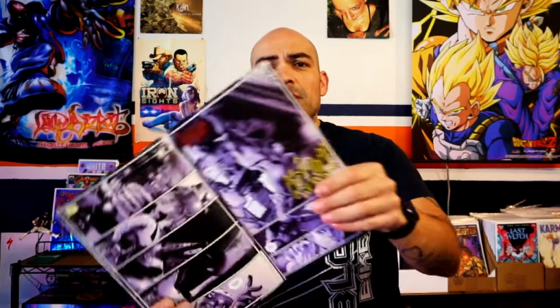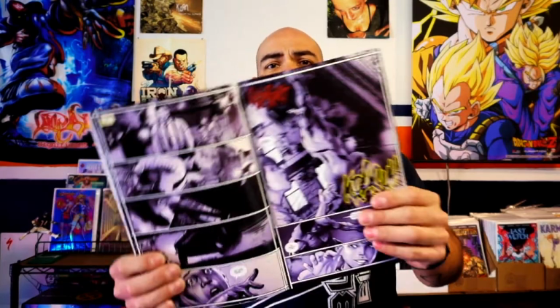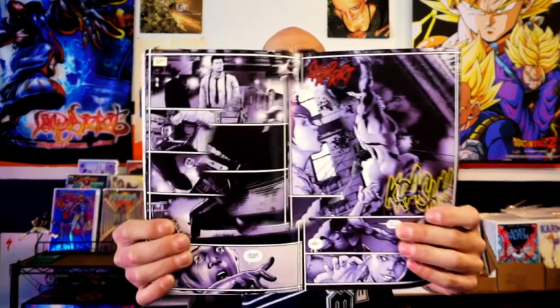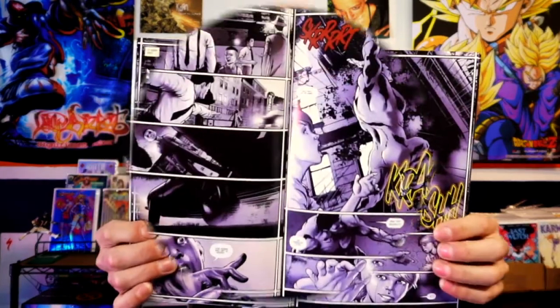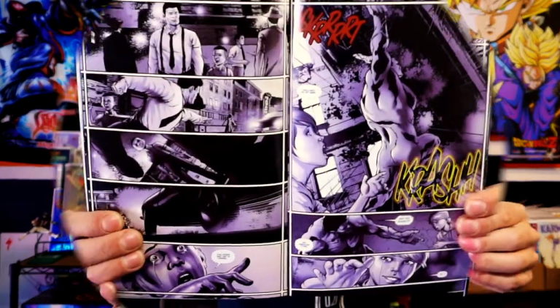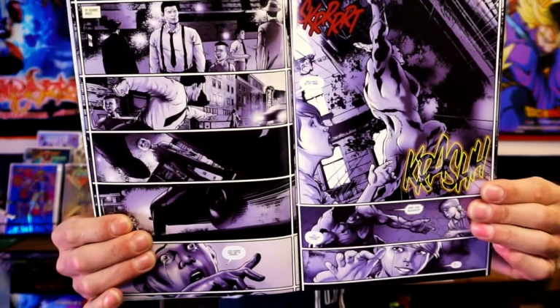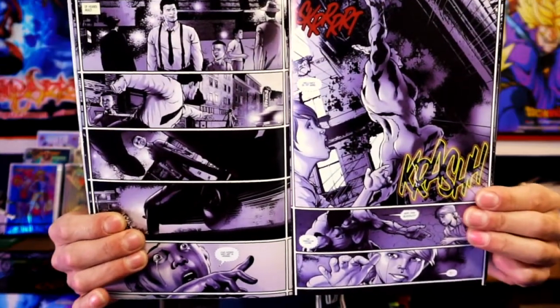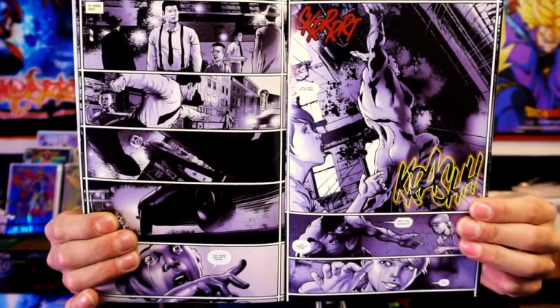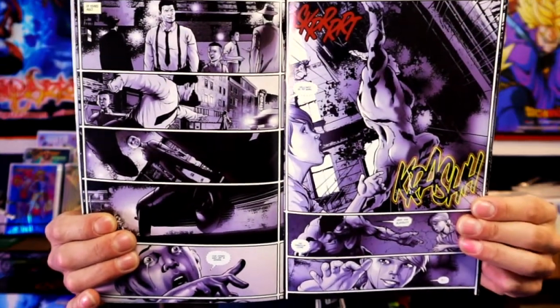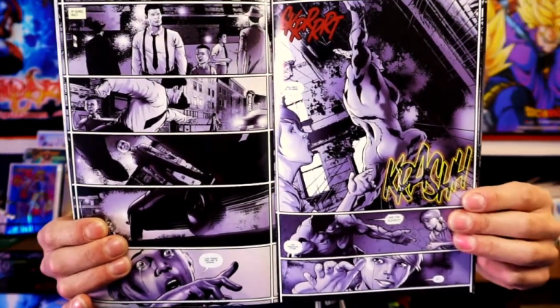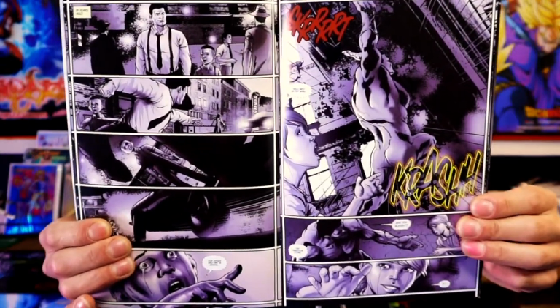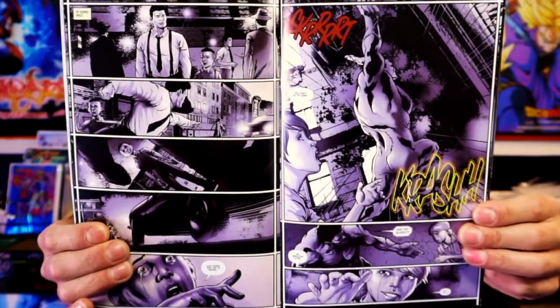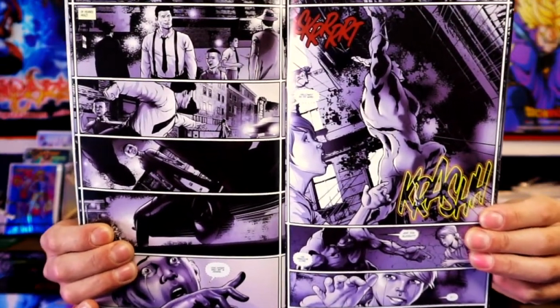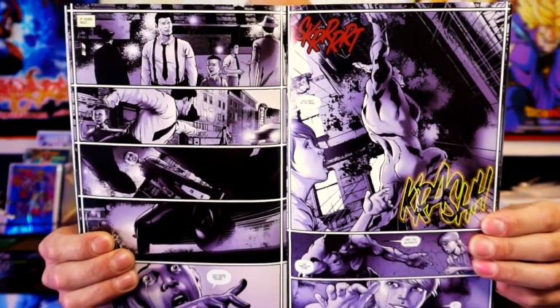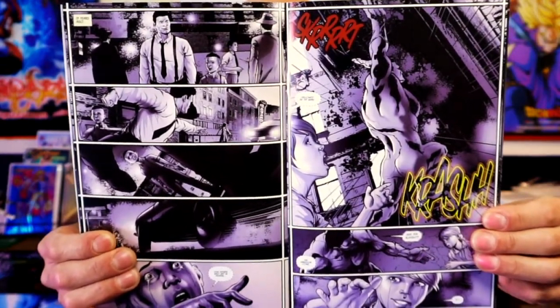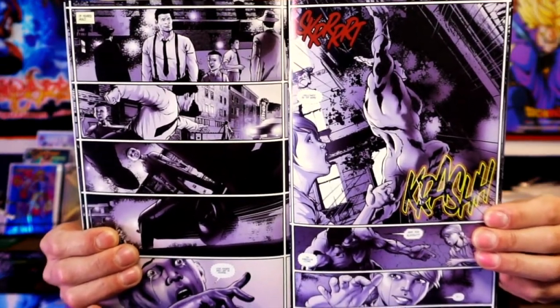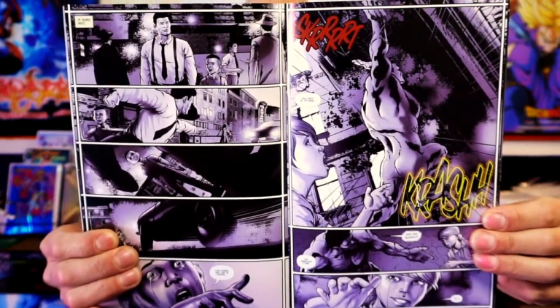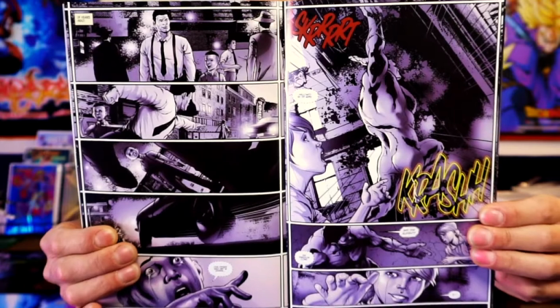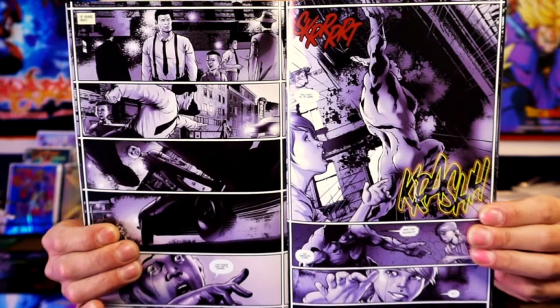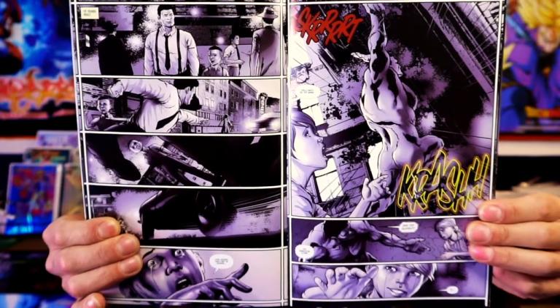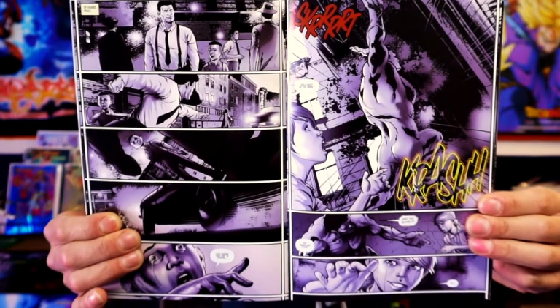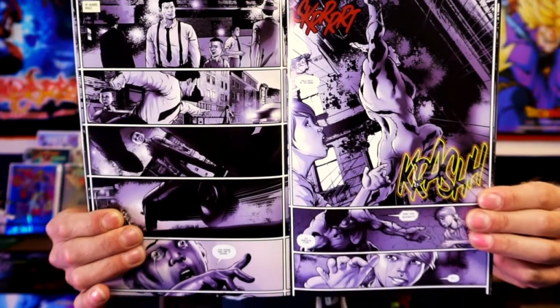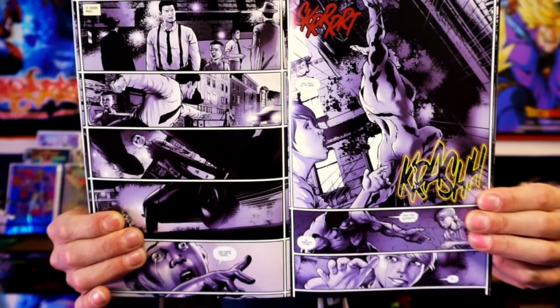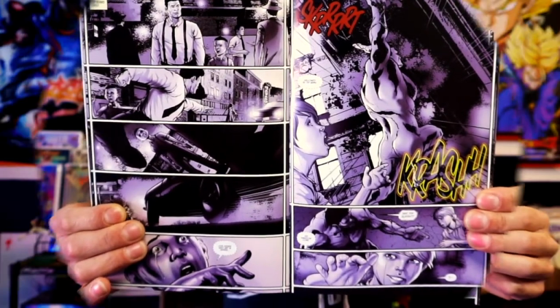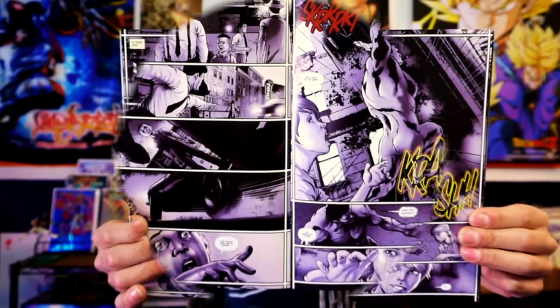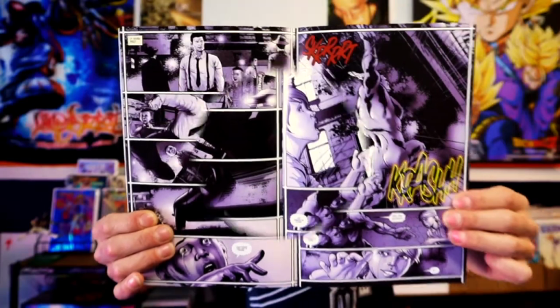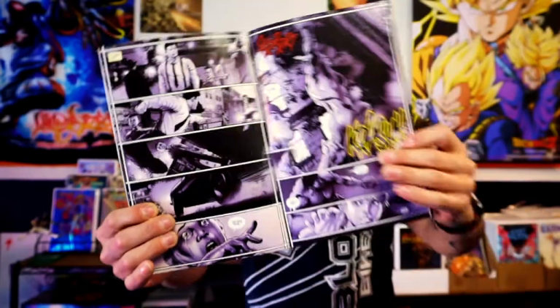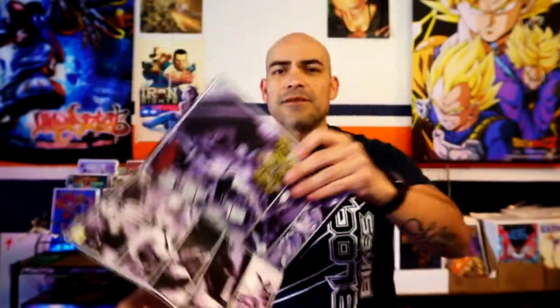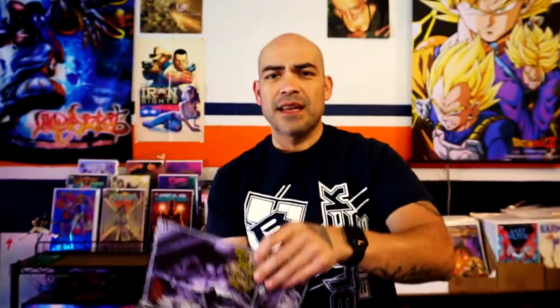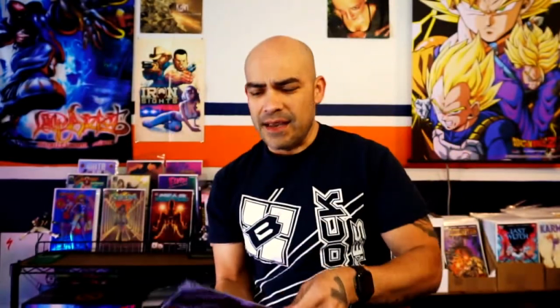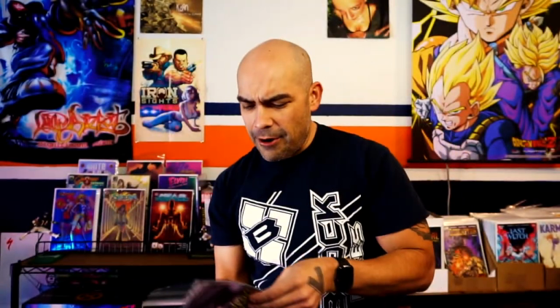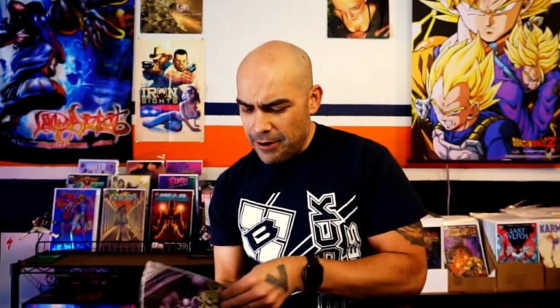You can even see some of the work of Taylor Esposito with the lettering here, and some of the colors really standing out on the page.